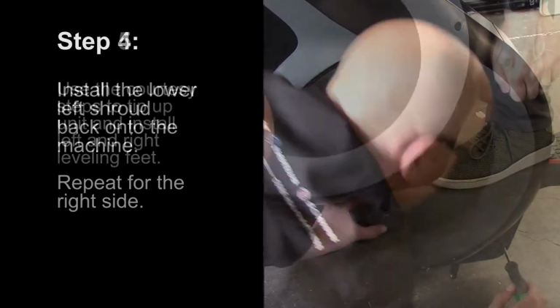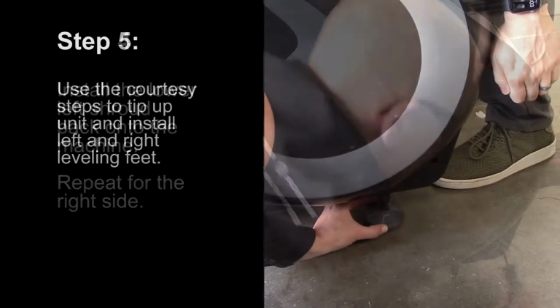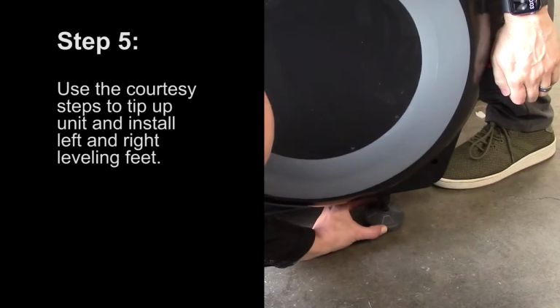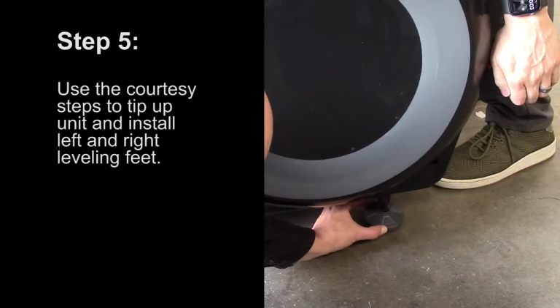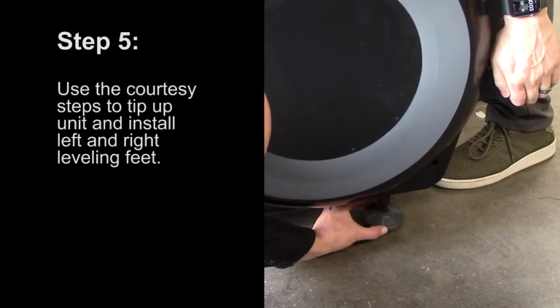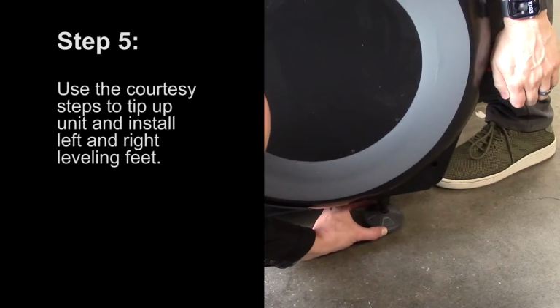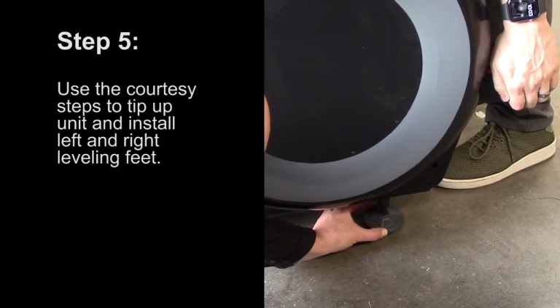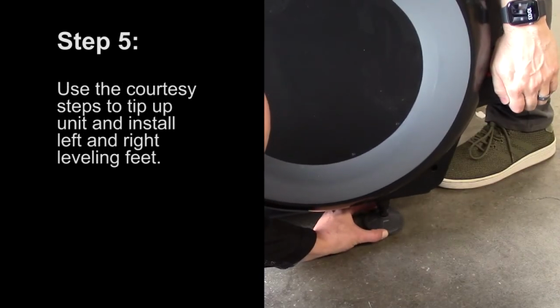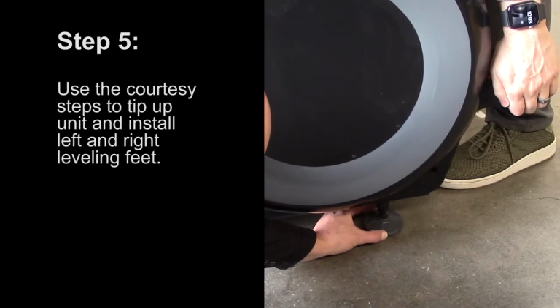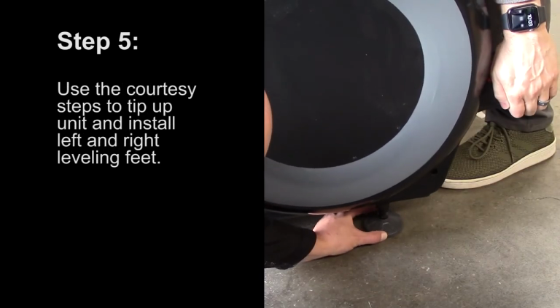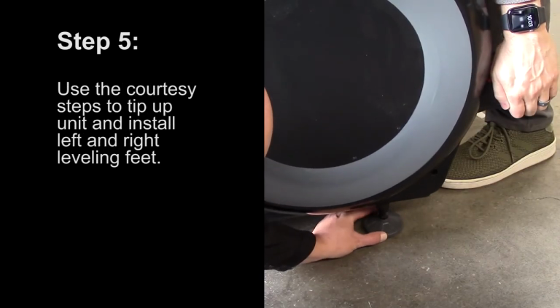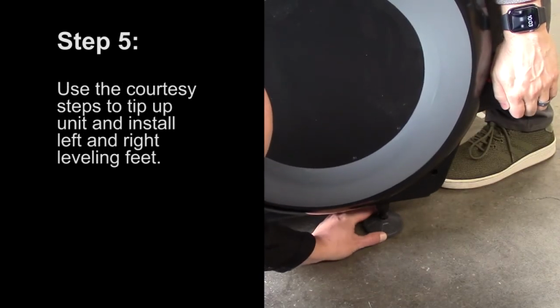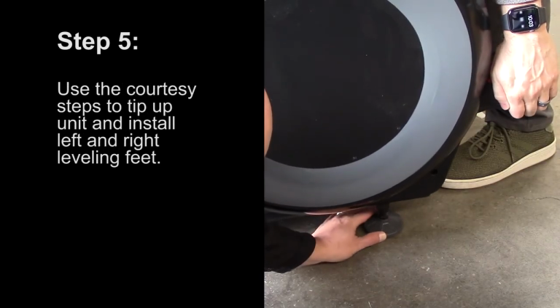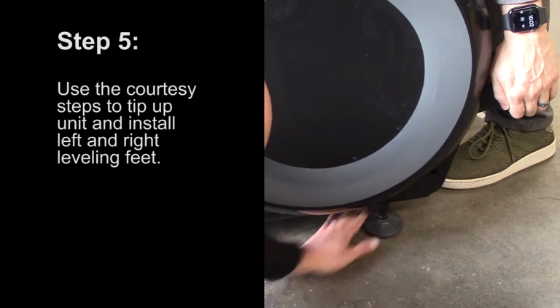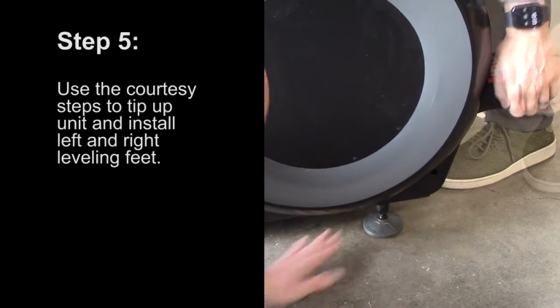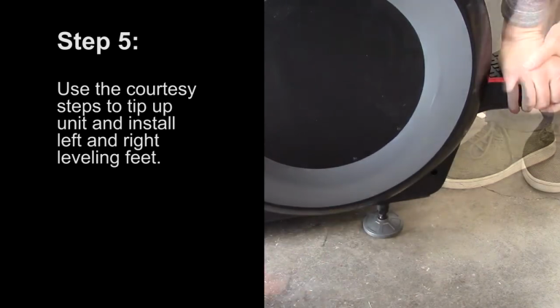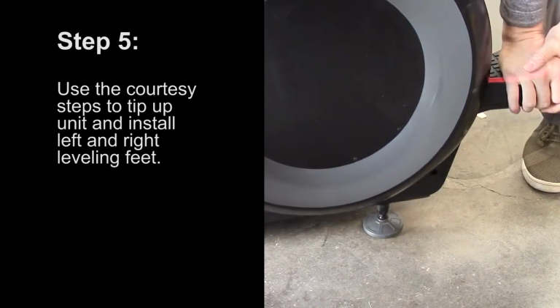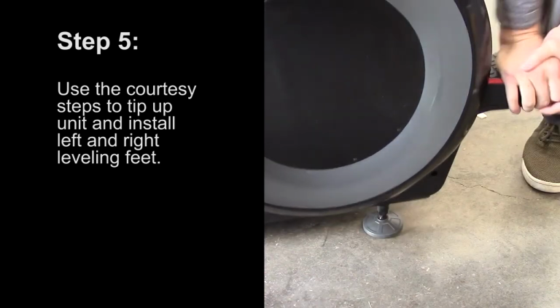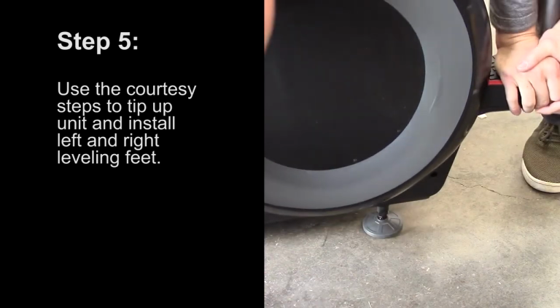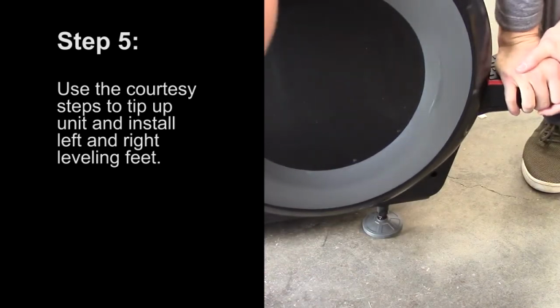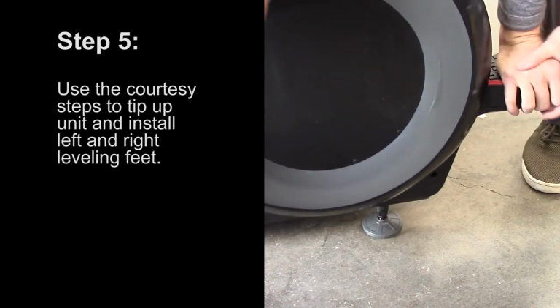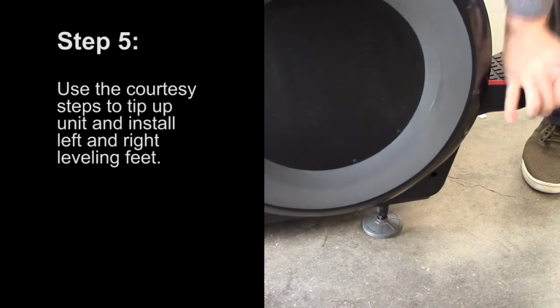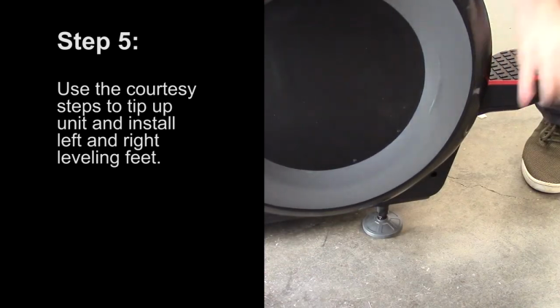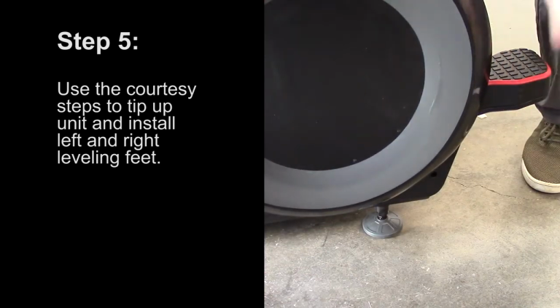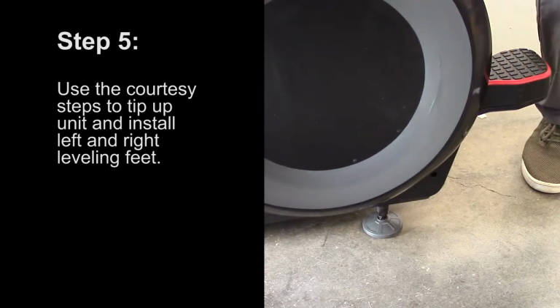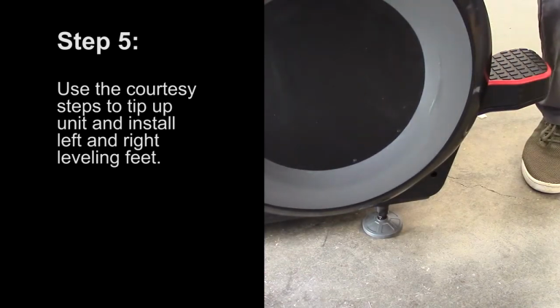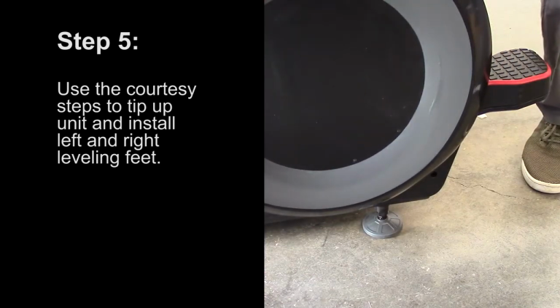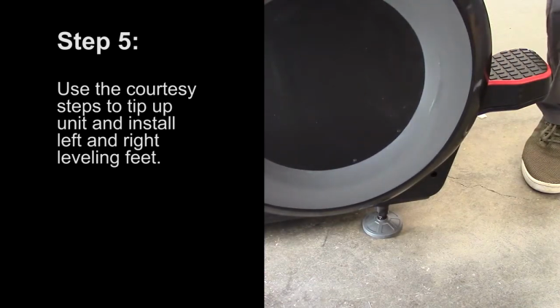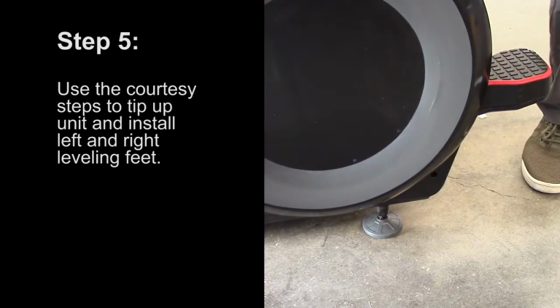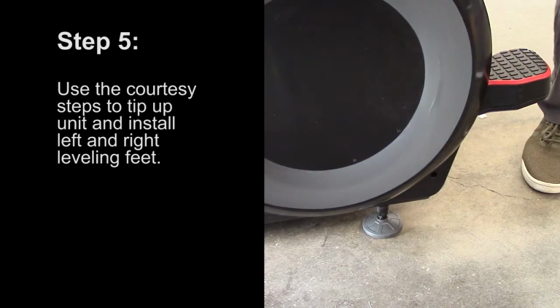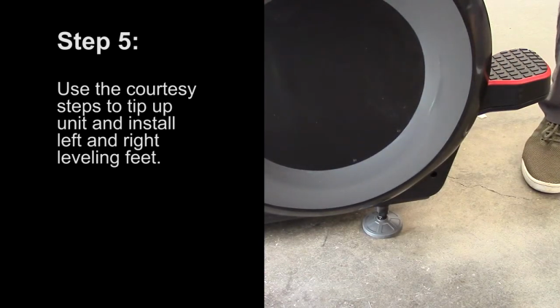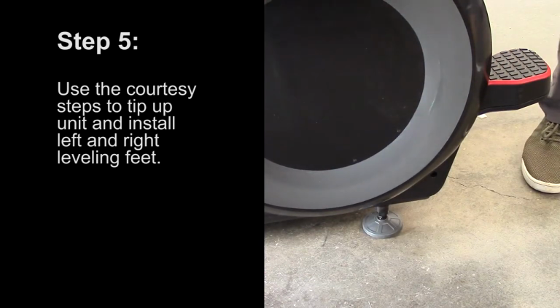Step 5: Use the courtesy steps to tip up the unit and install the left and right leveling feet.